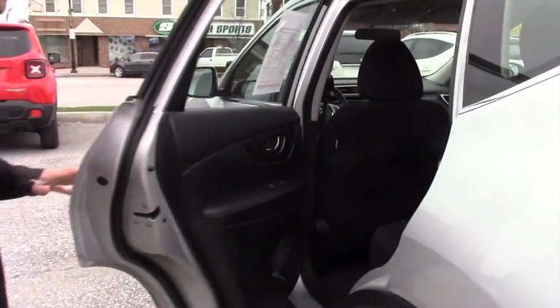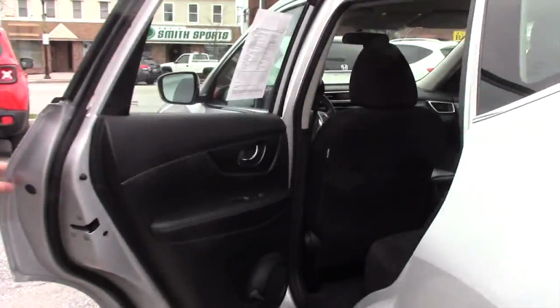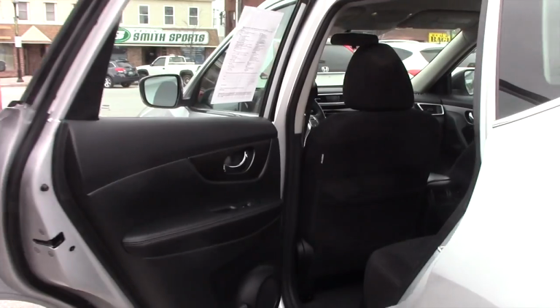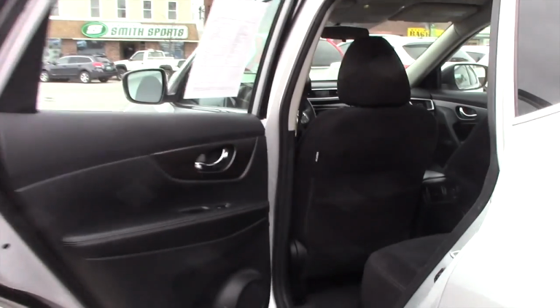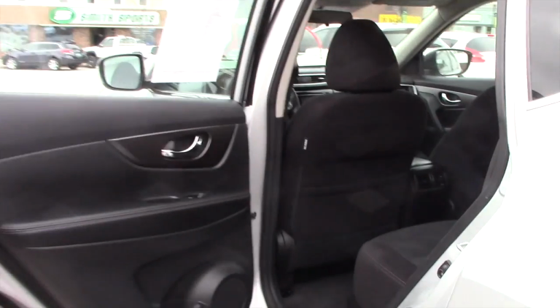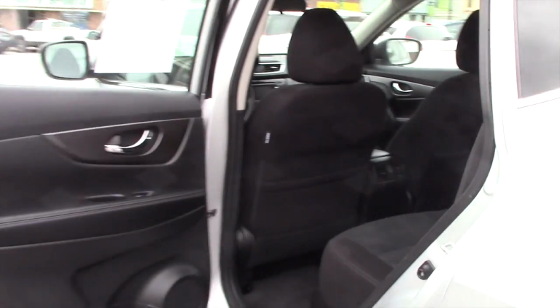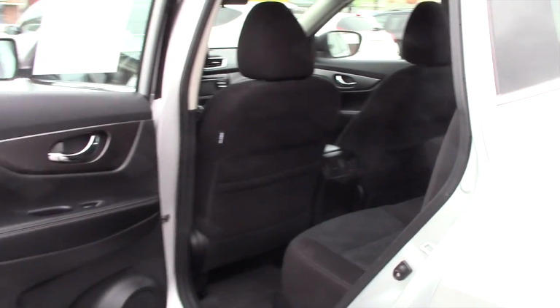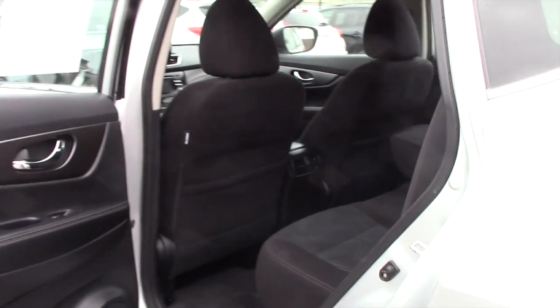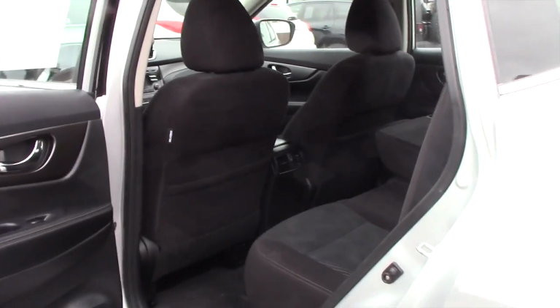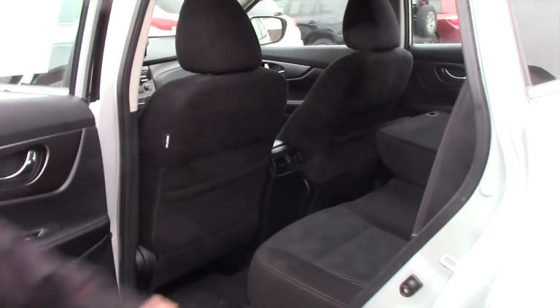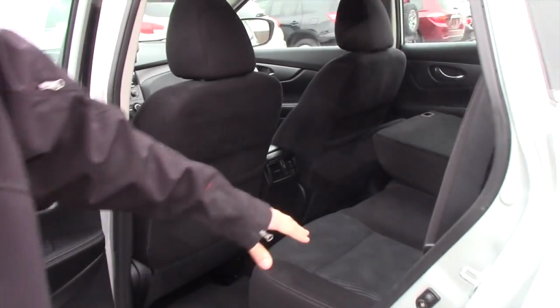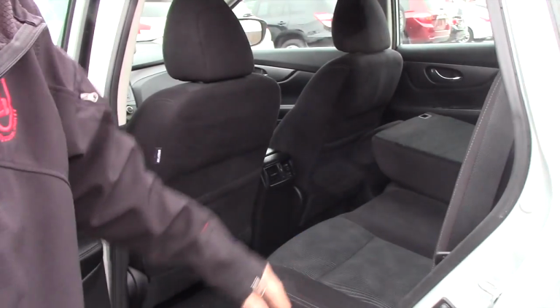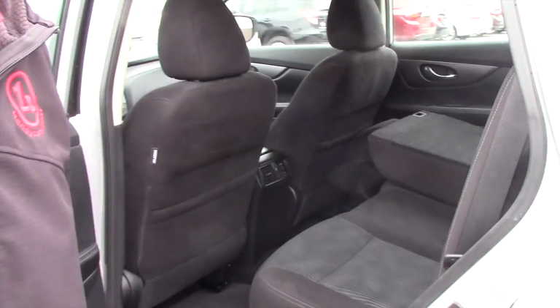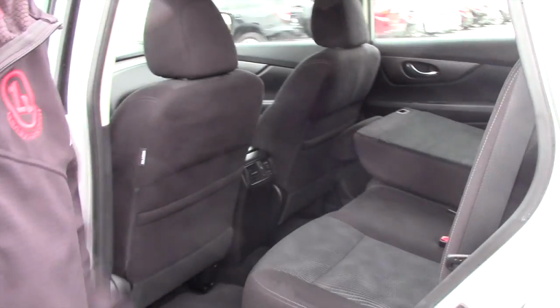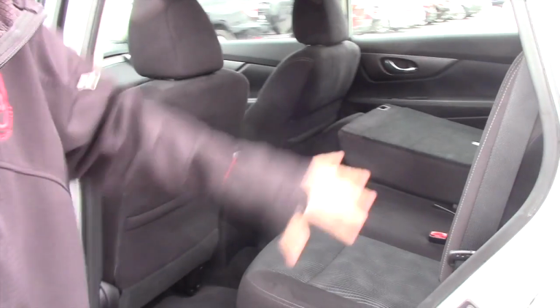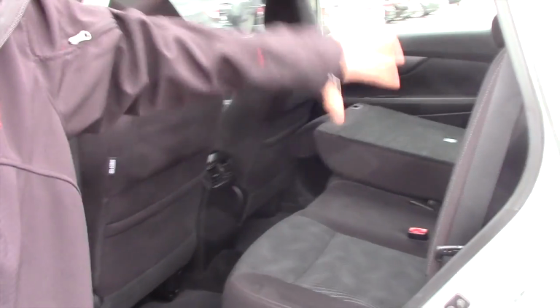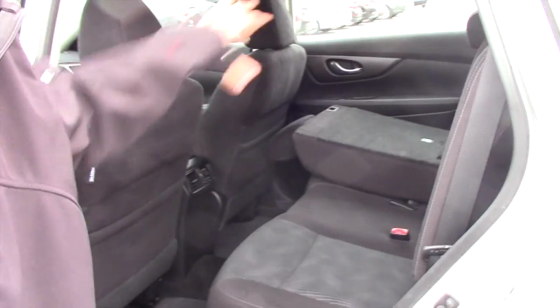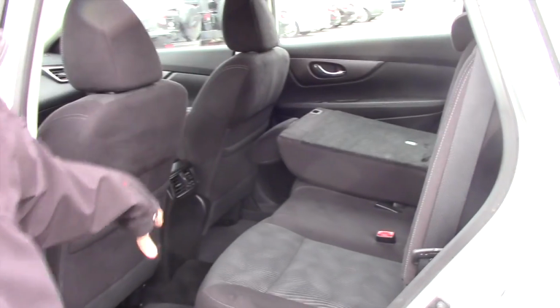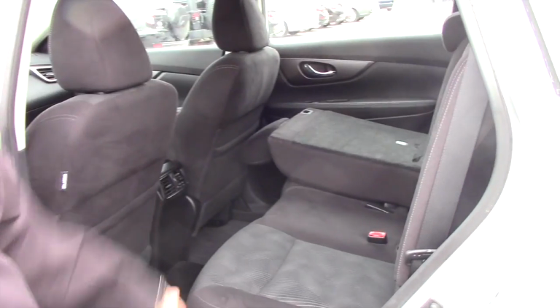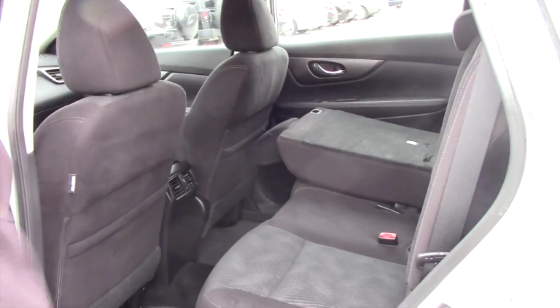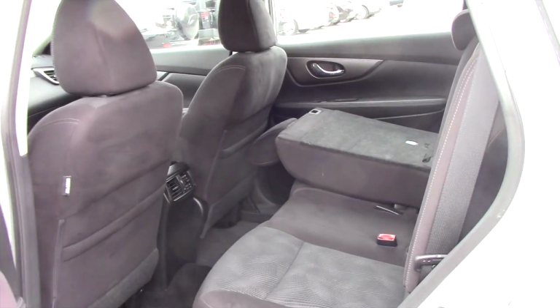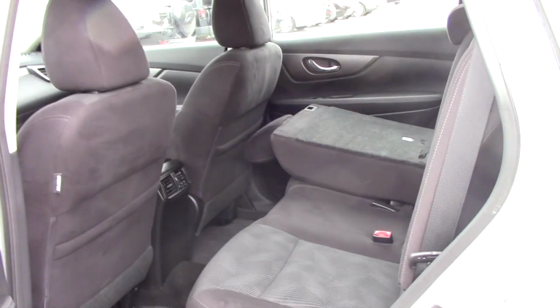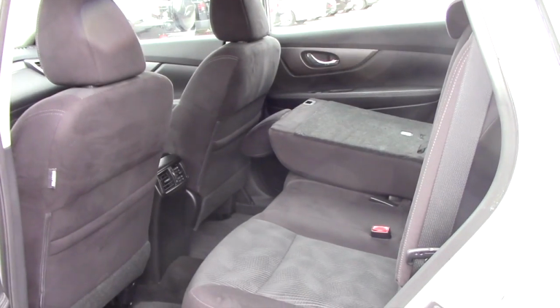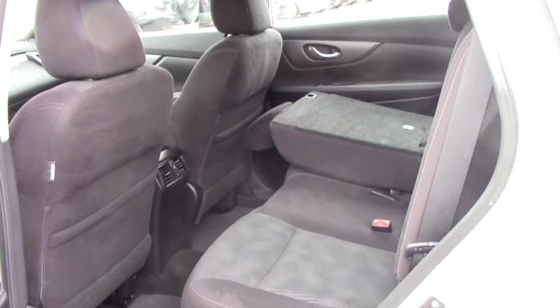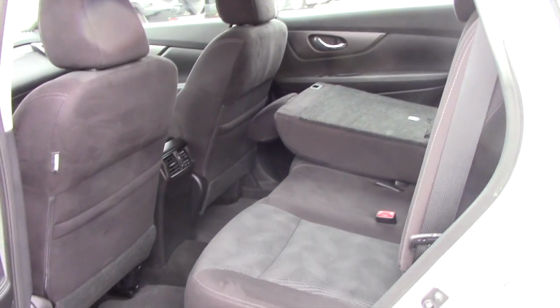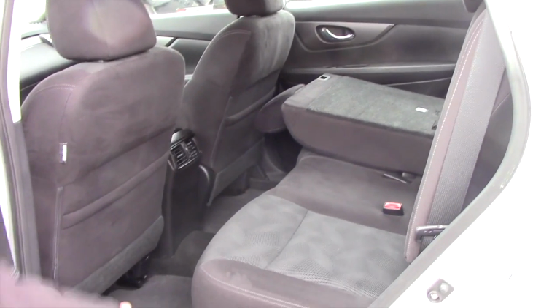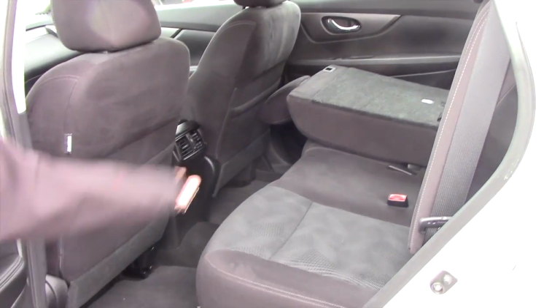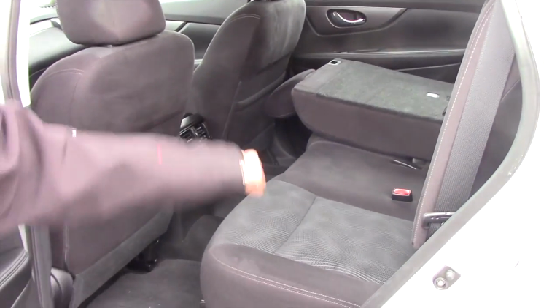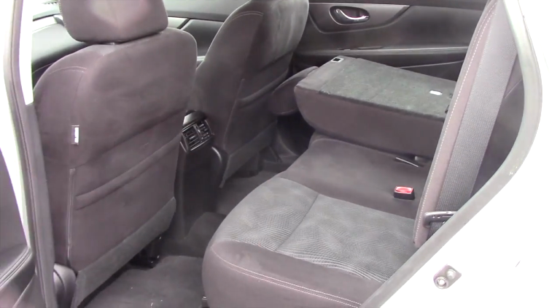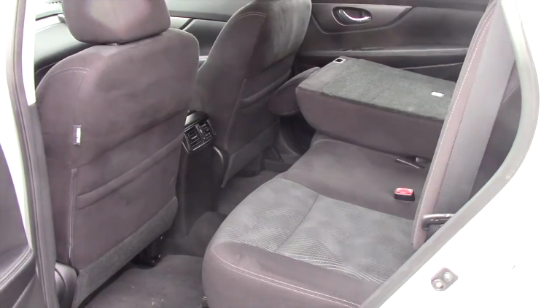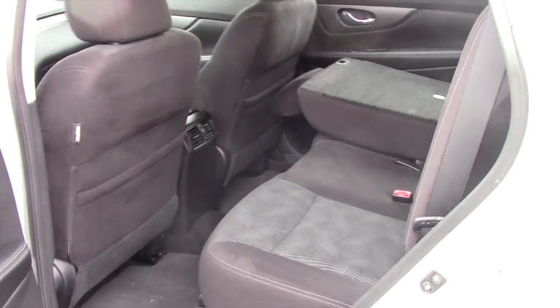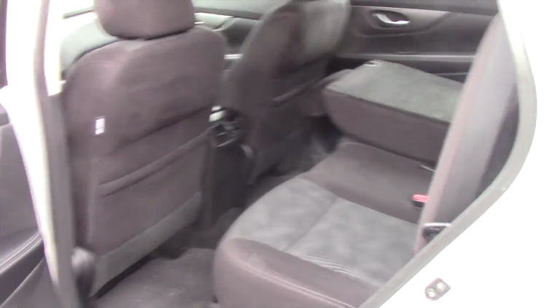On the side here, you're going to have the cloth interior. The seats do fold down for more space, carpet floor mats.